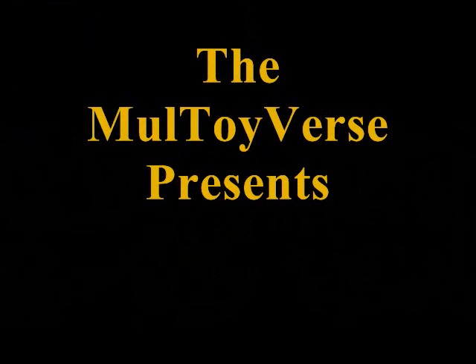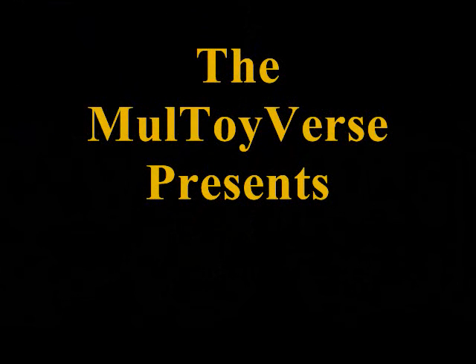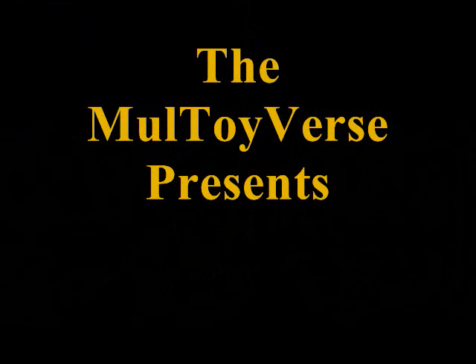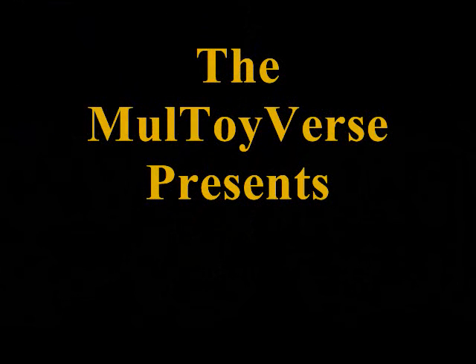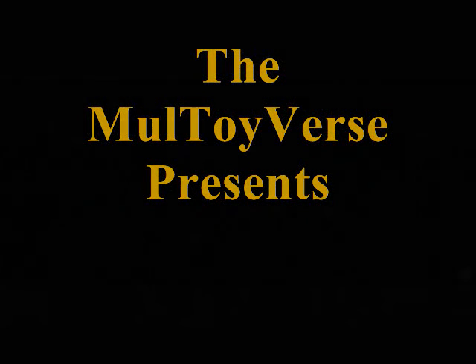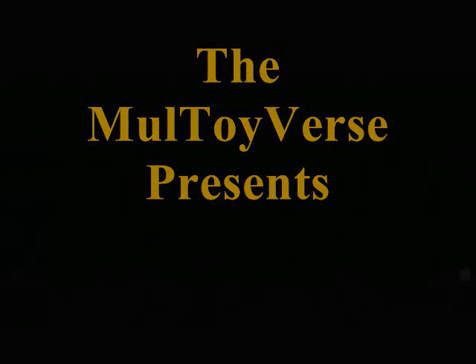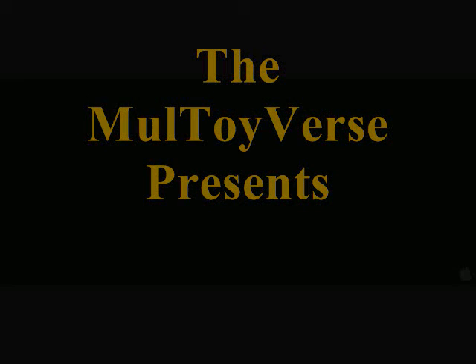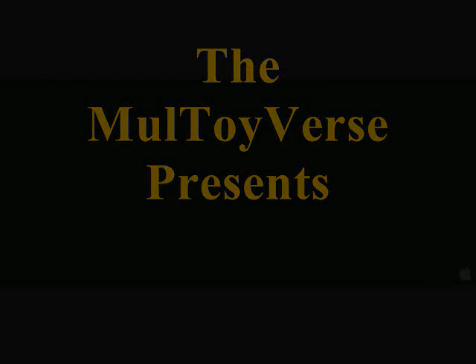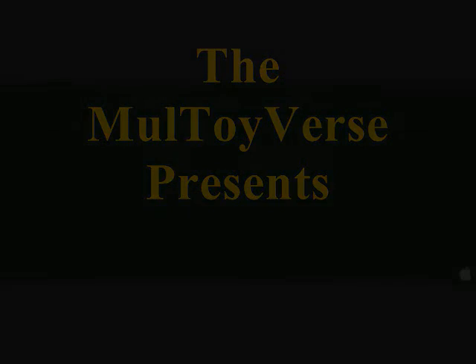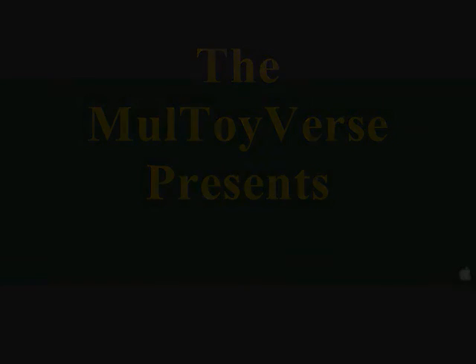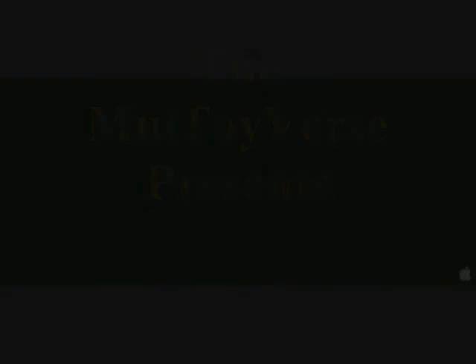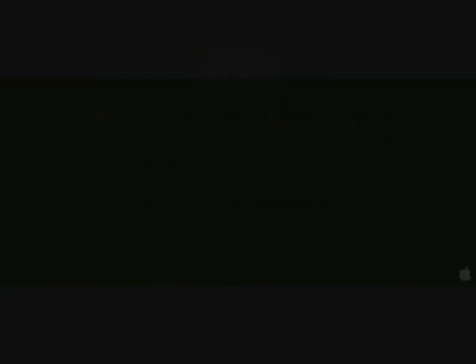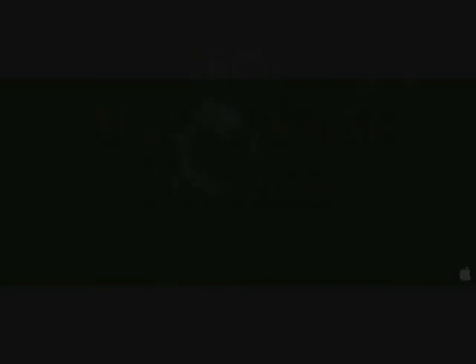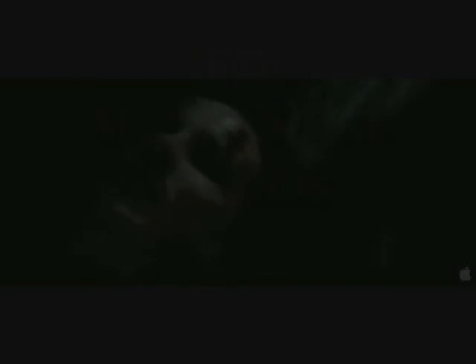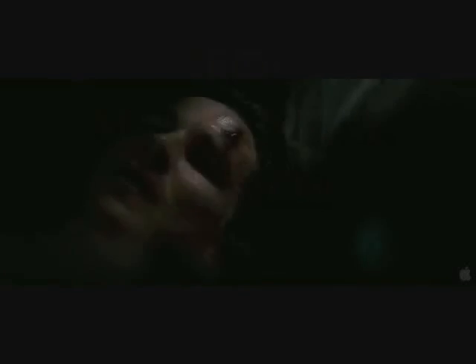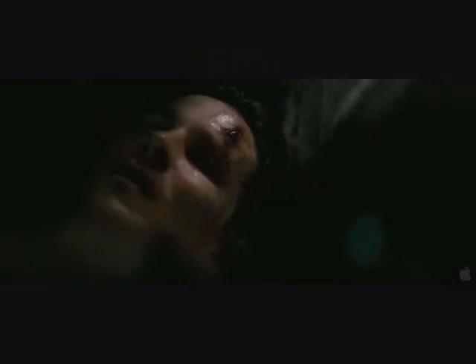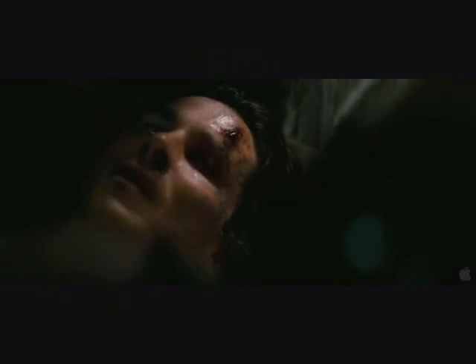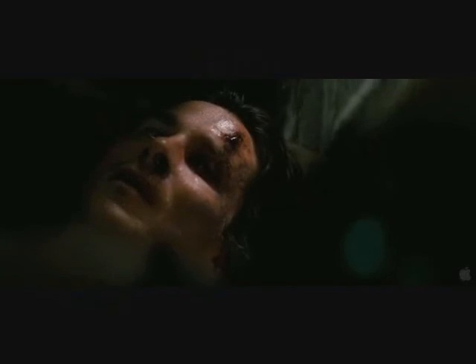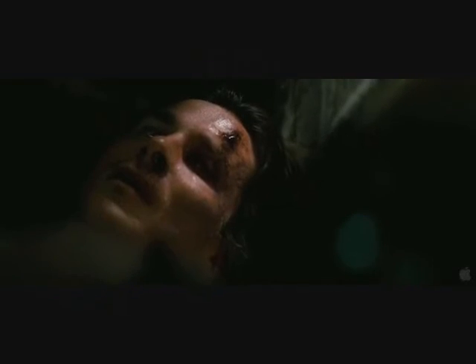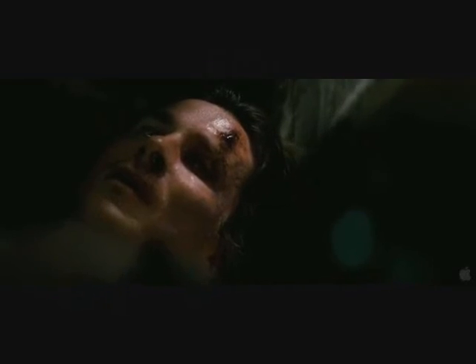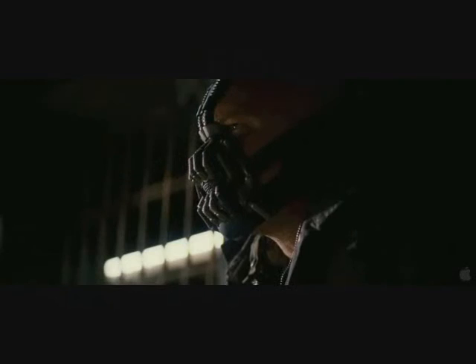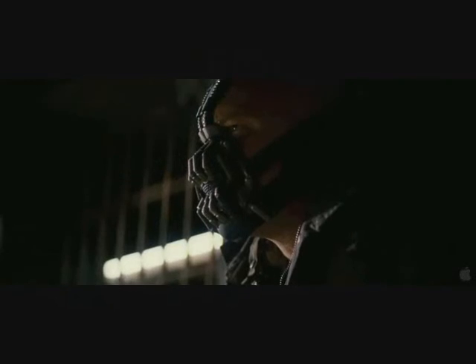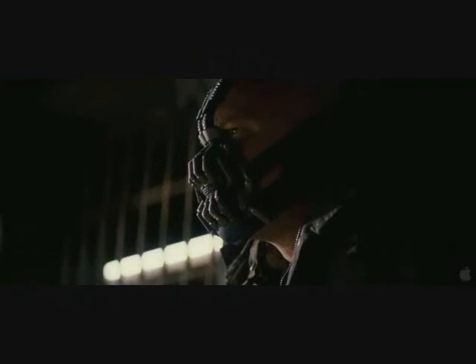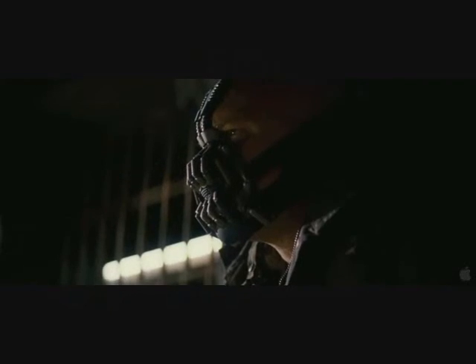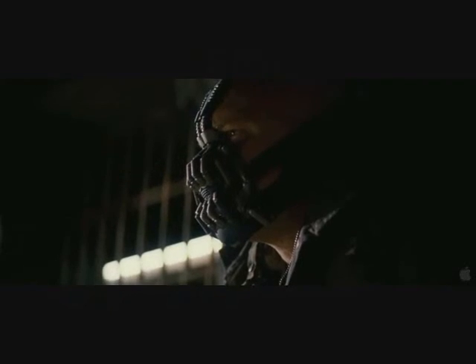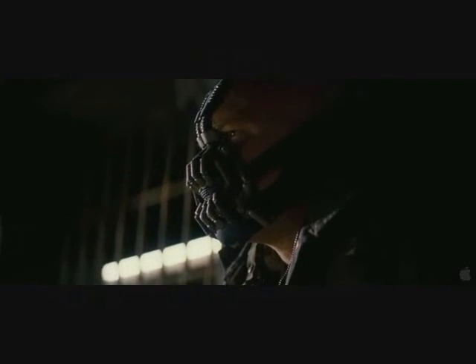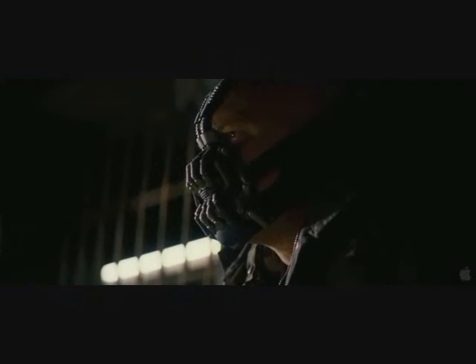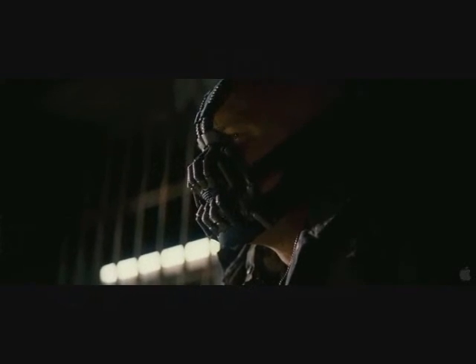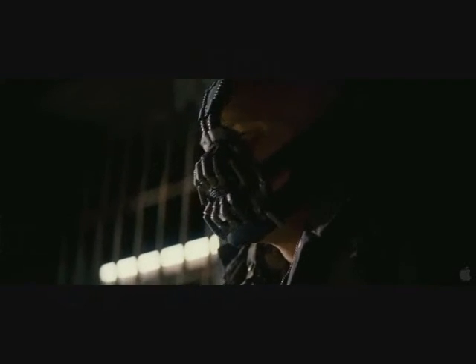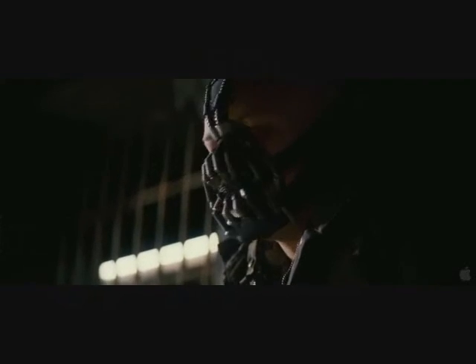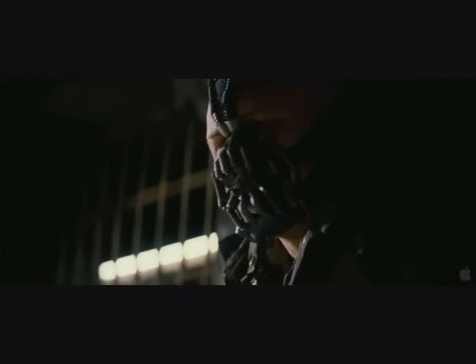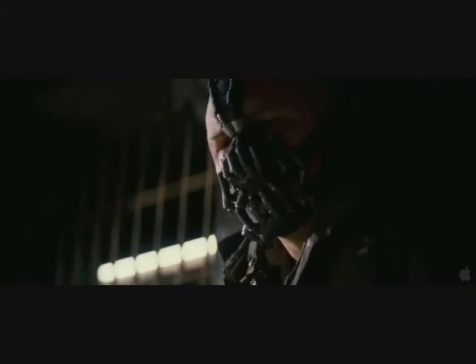When Gotham is ashes, you have my permission to die.